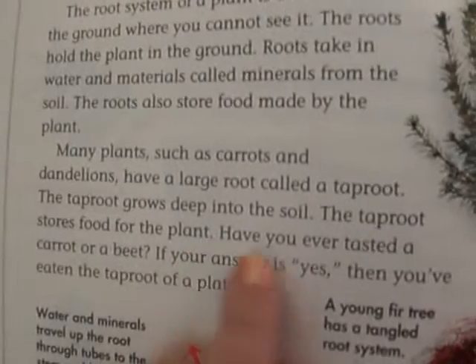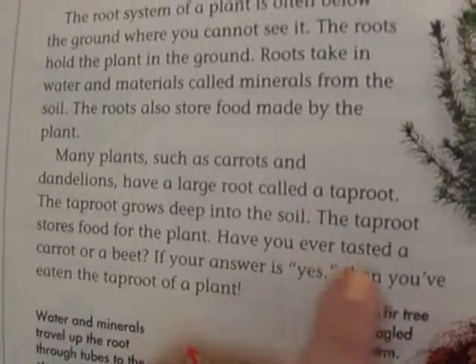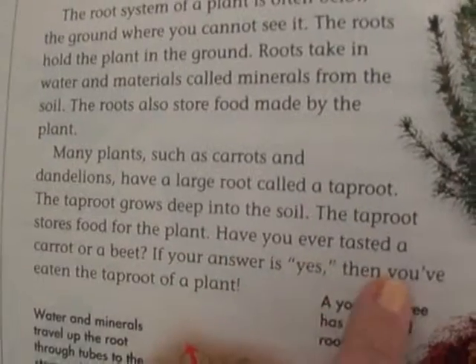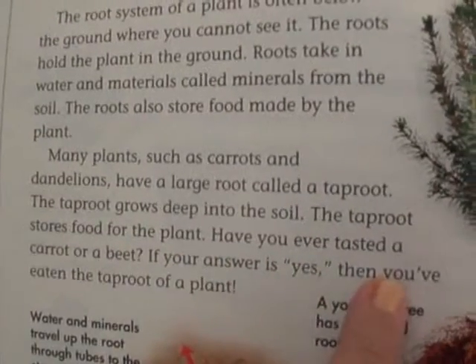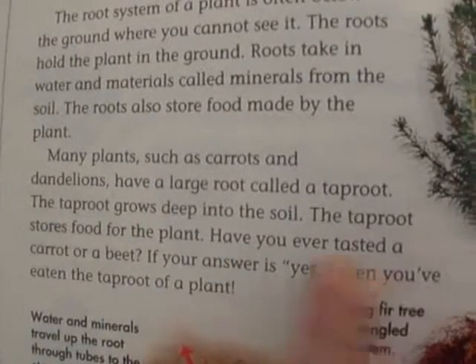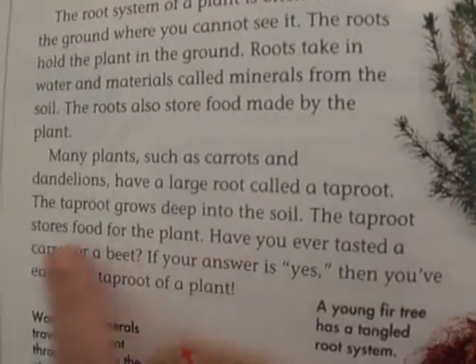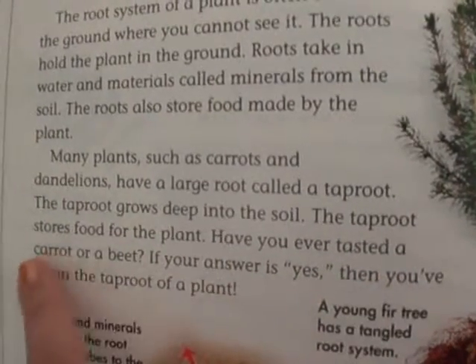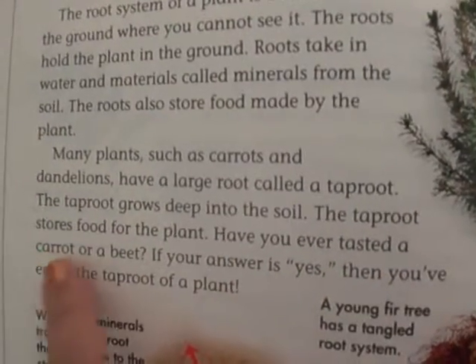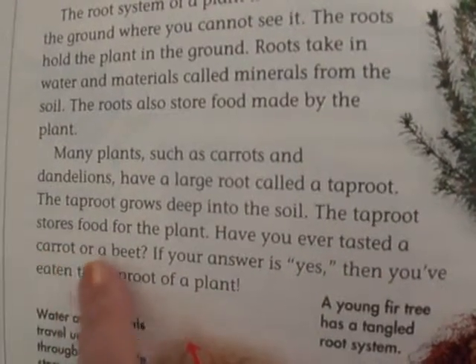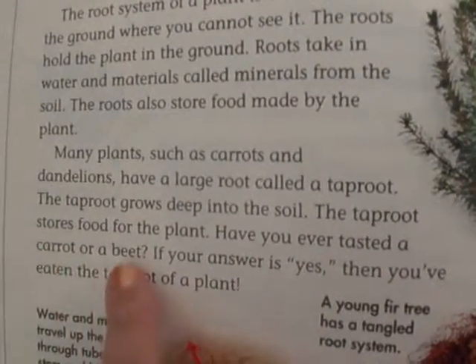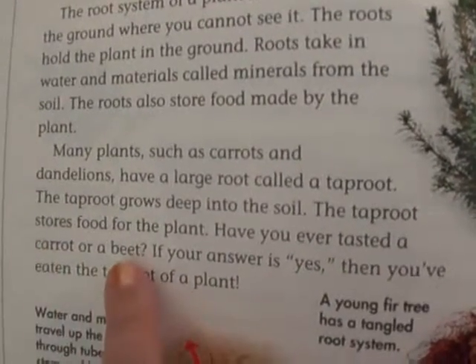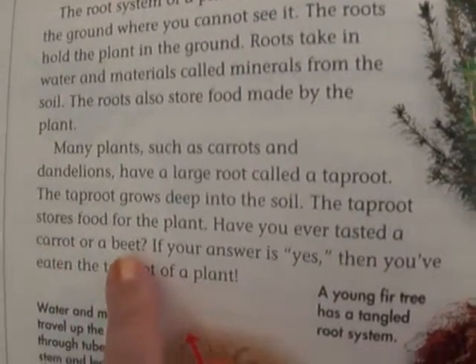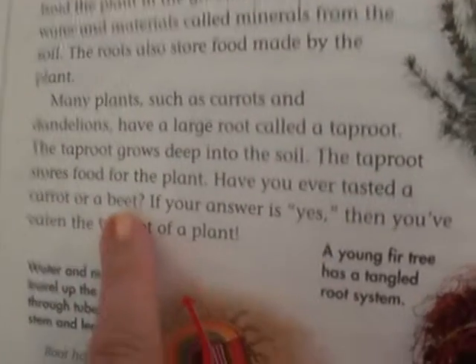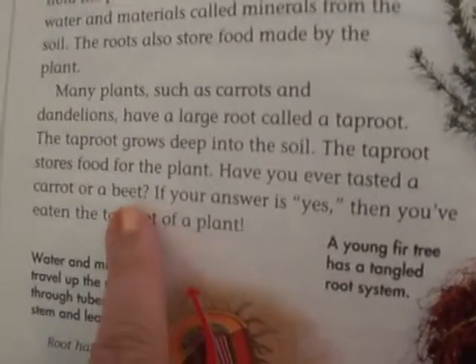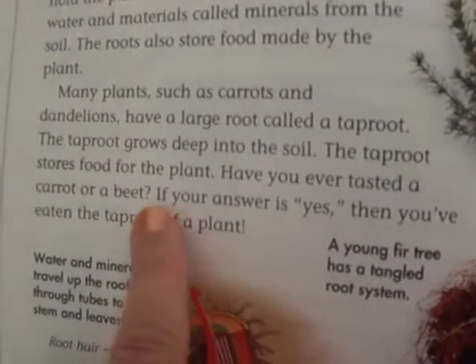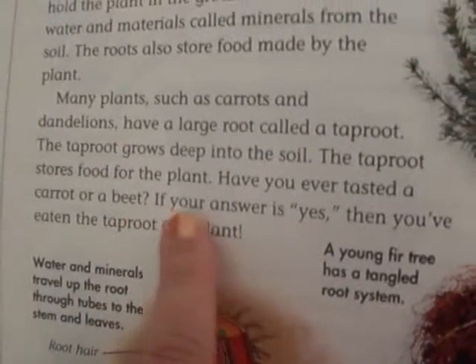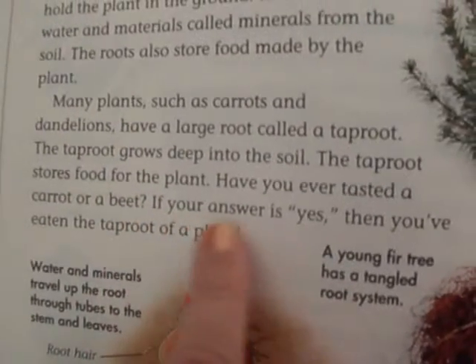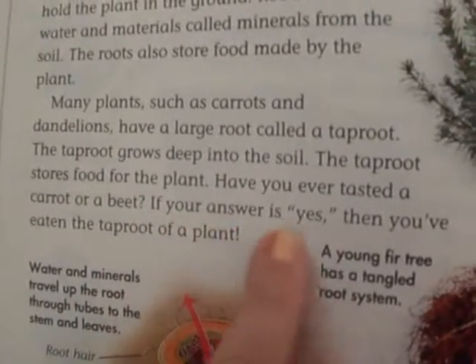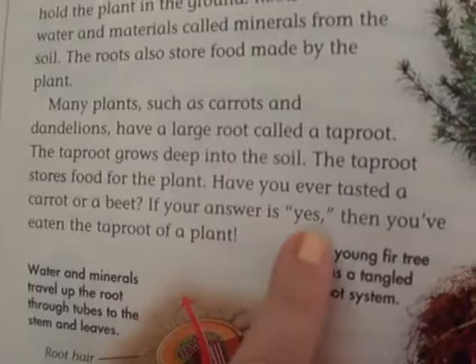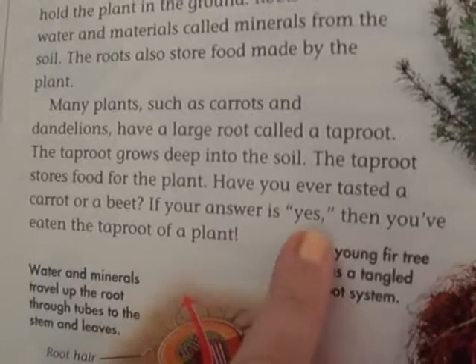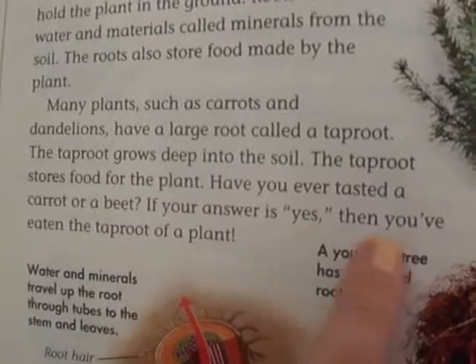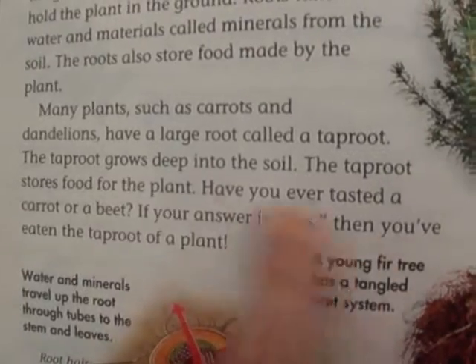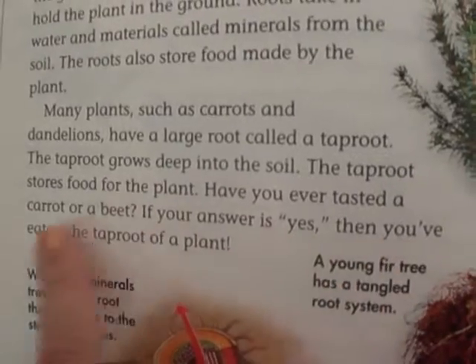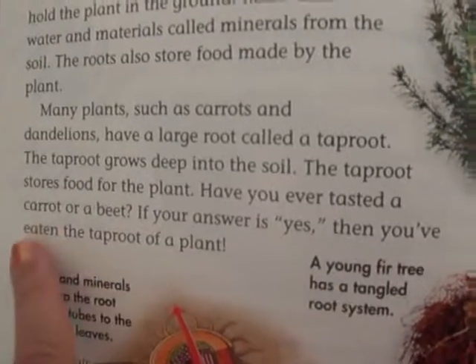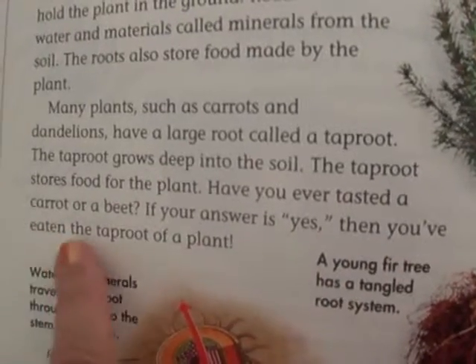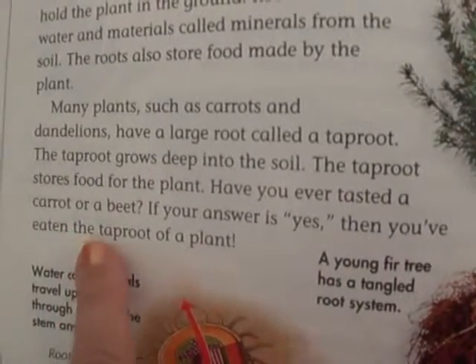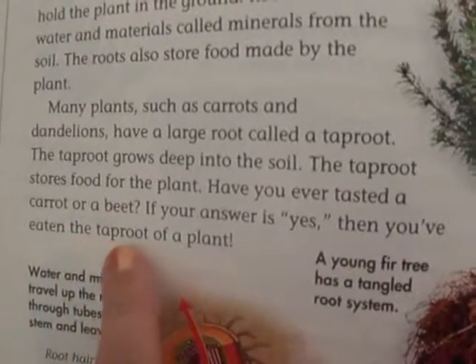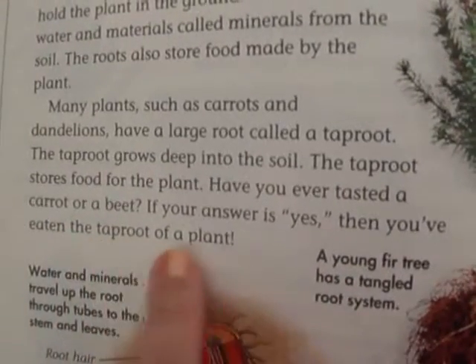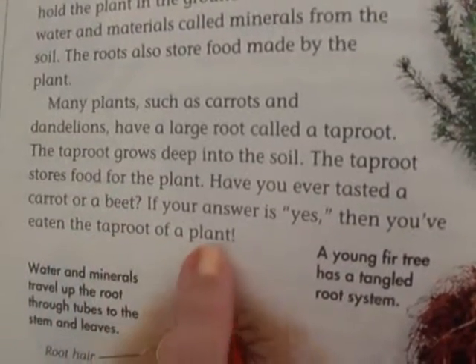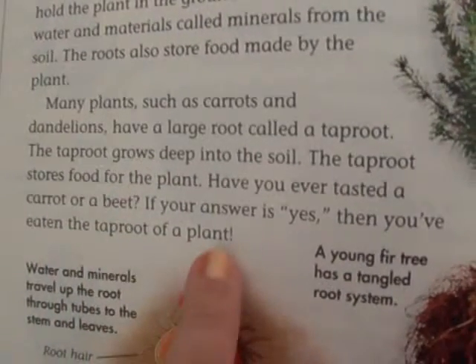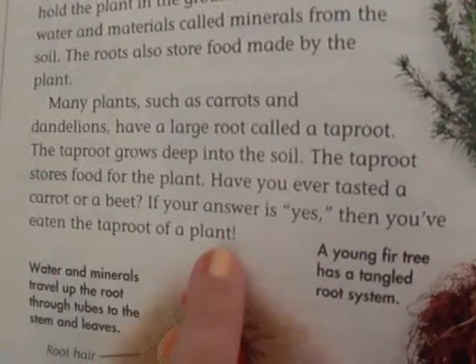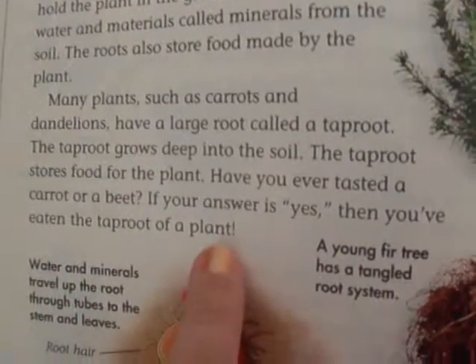Have you ever tasted a carrot or a beet? If your answer is yes, then you've eaten the taproot of a plant.